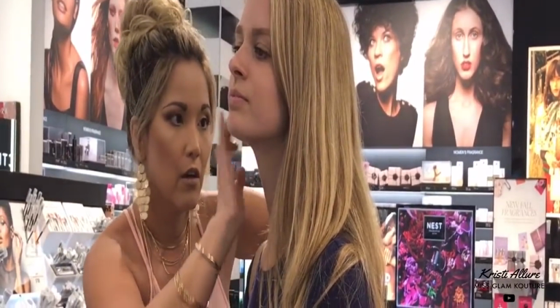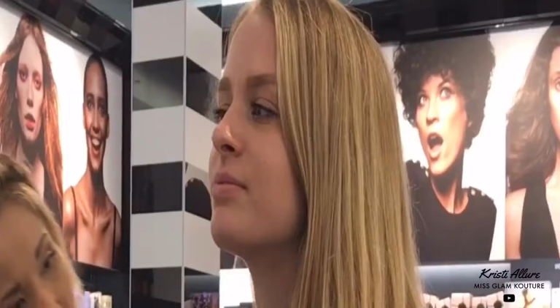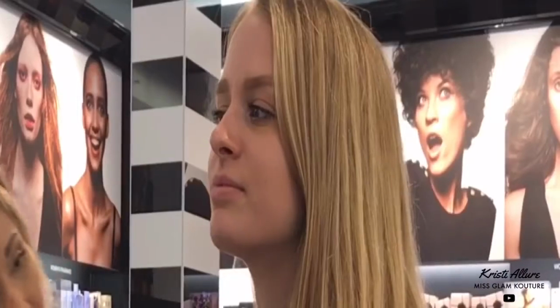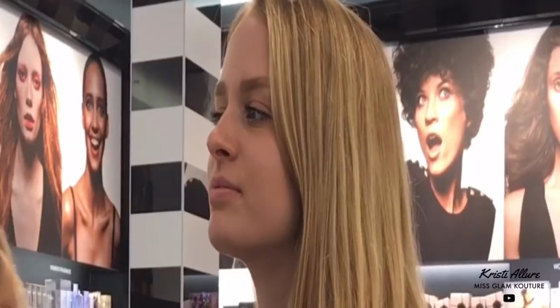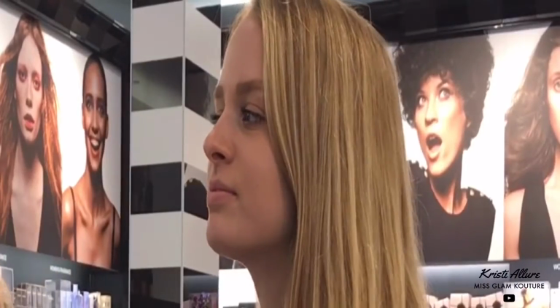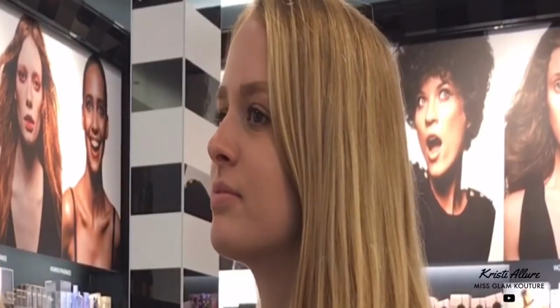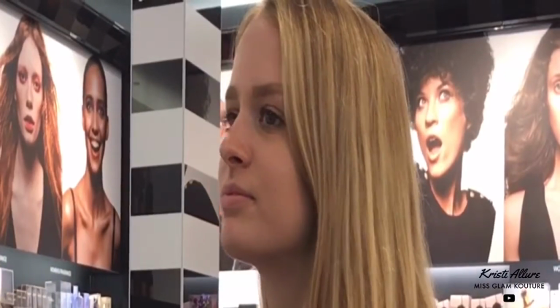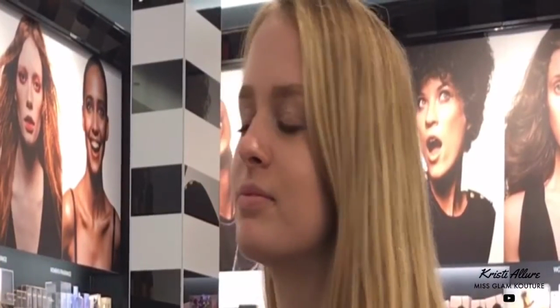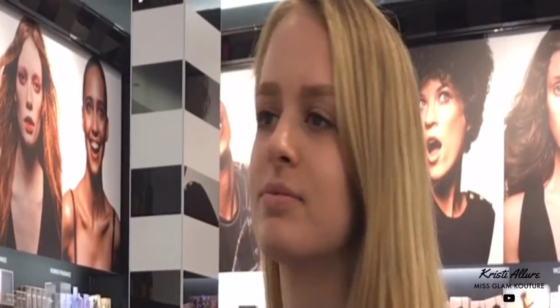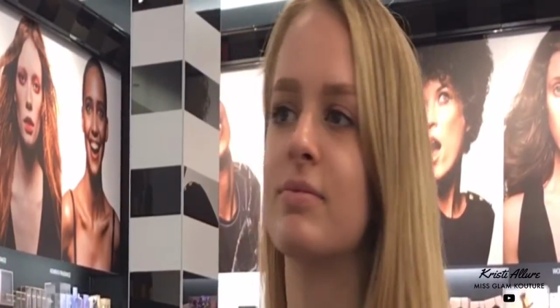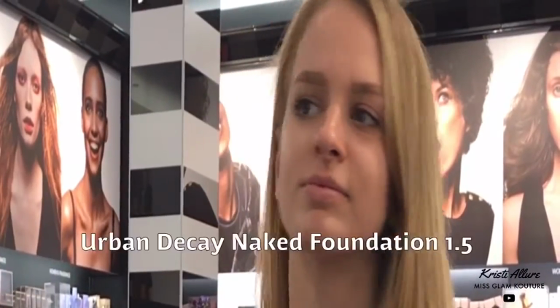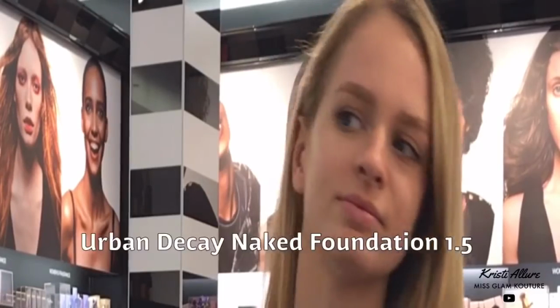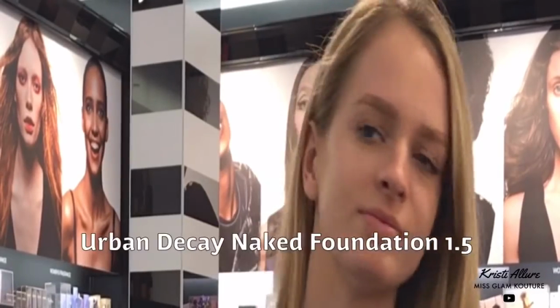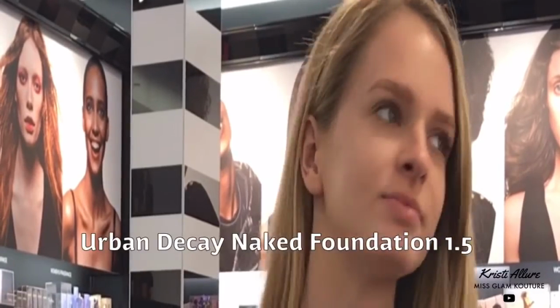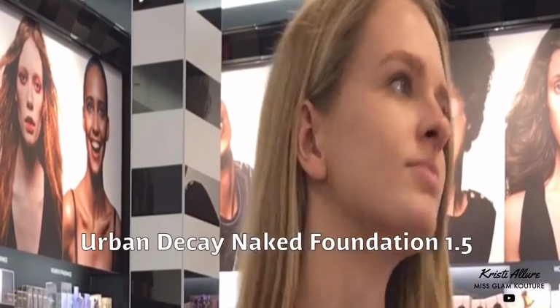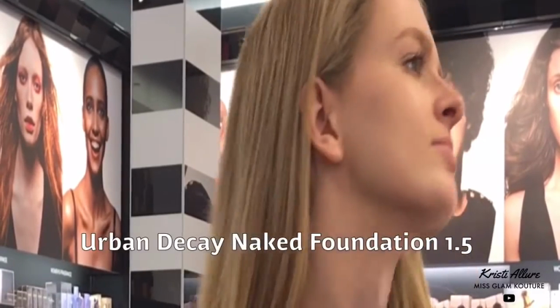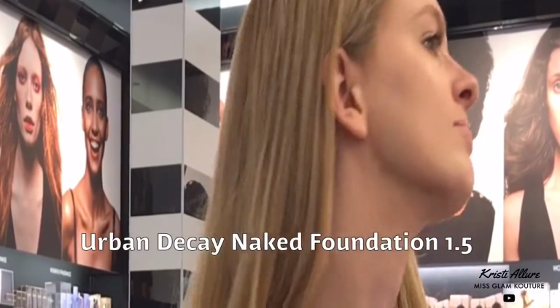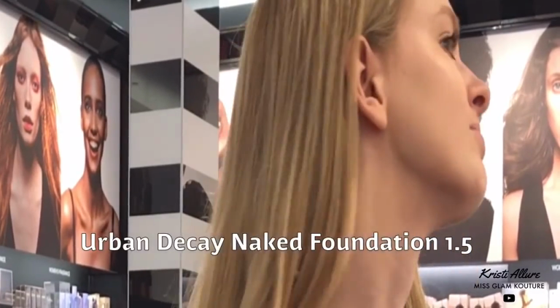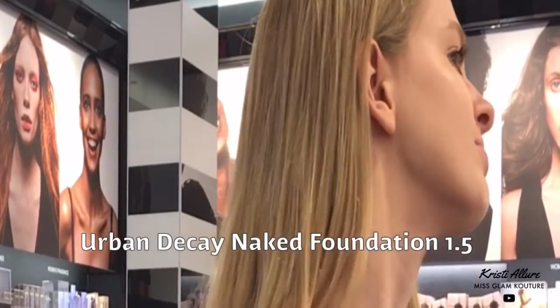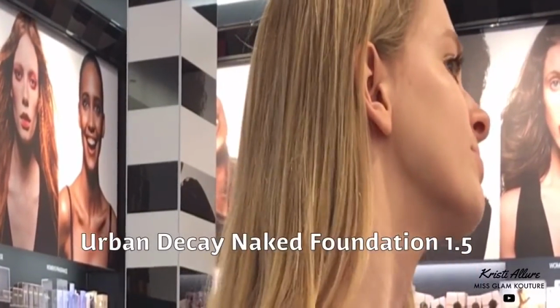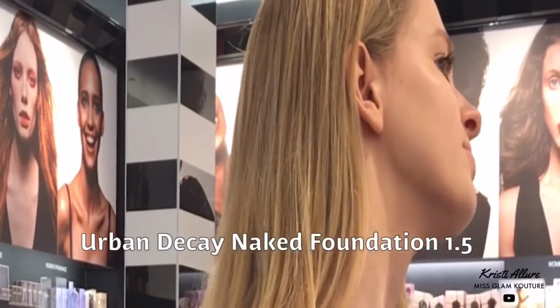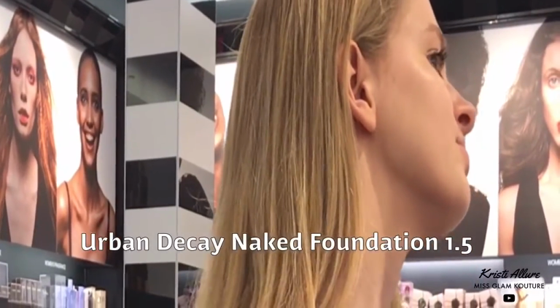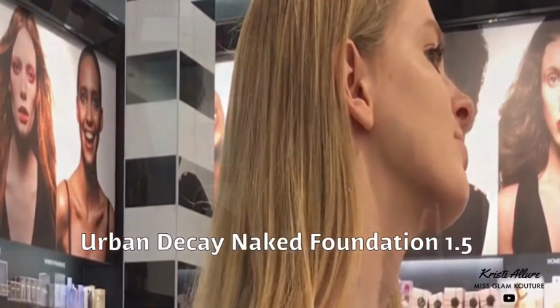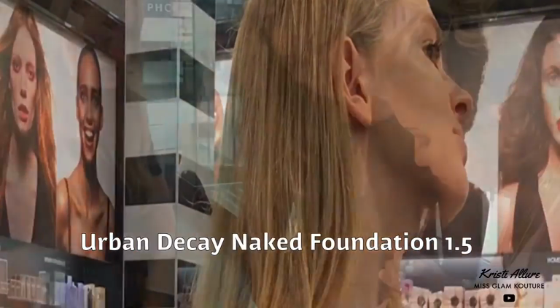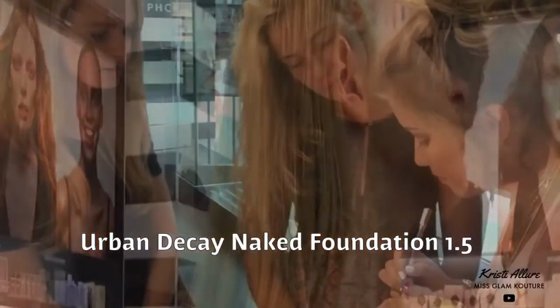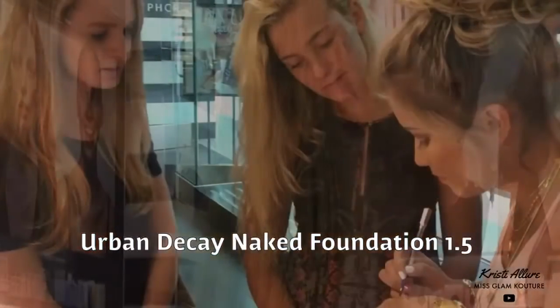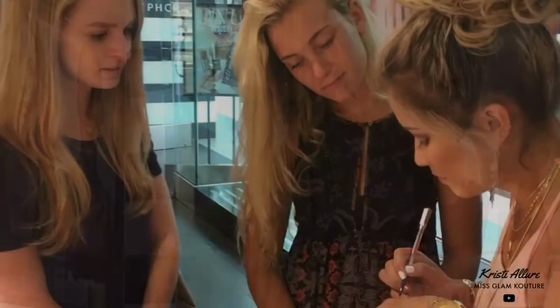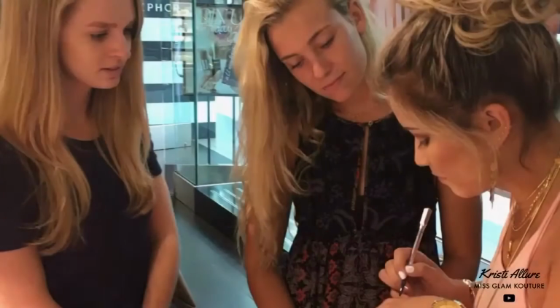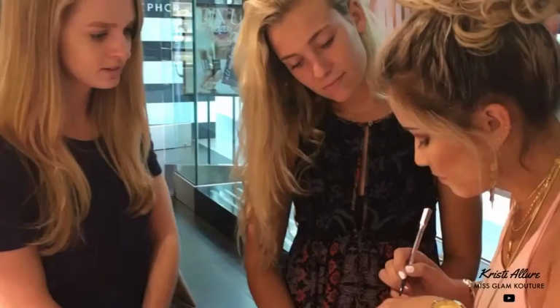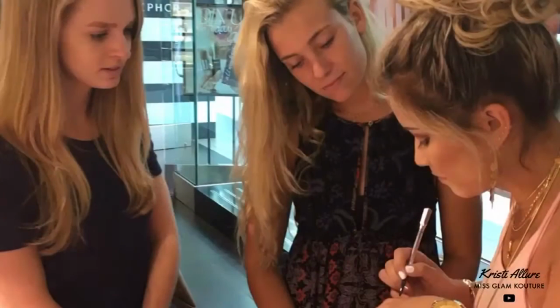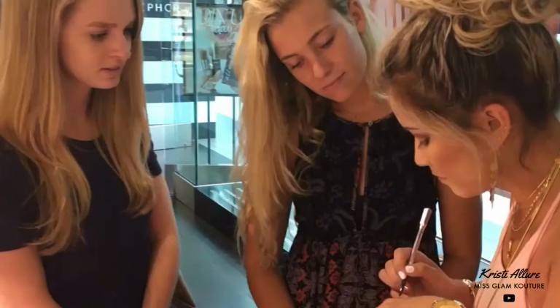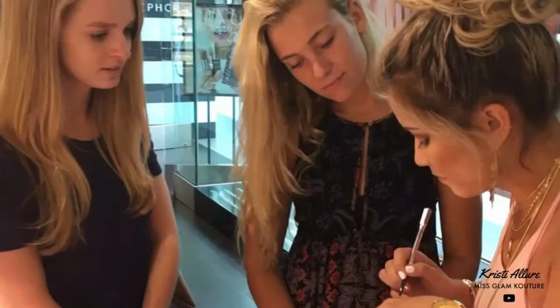I almost would do 1.5, Sherri, because once it oxidizes it's going to get a little bit warmer. And I think 2.0 is going to be too yellow. Yeah, I really like that - I think the 1.5.